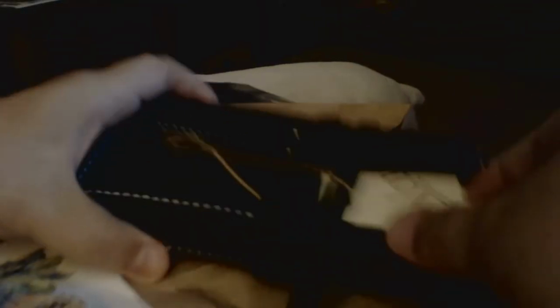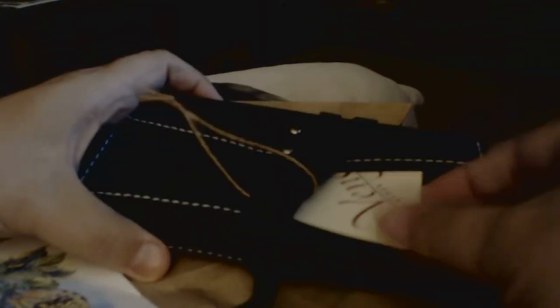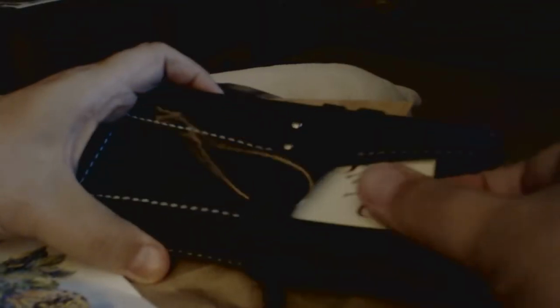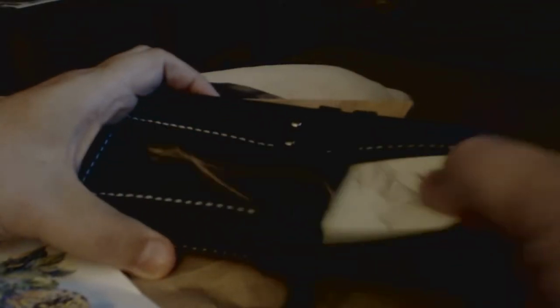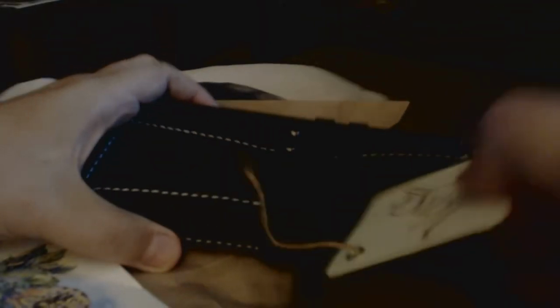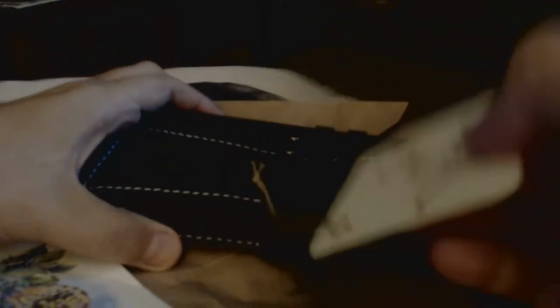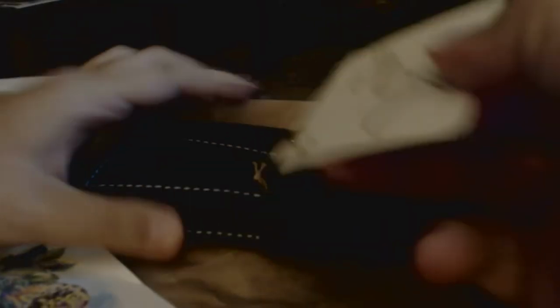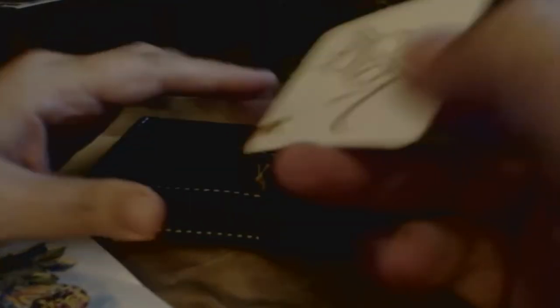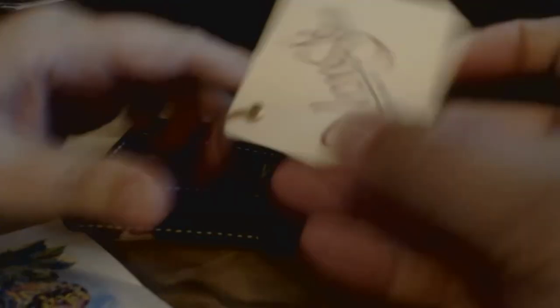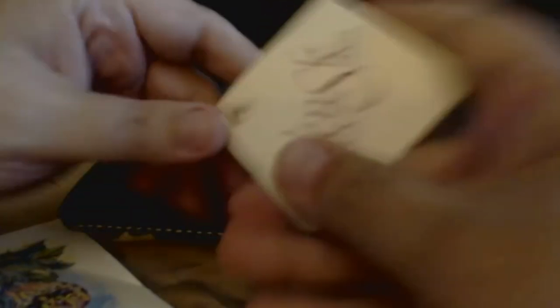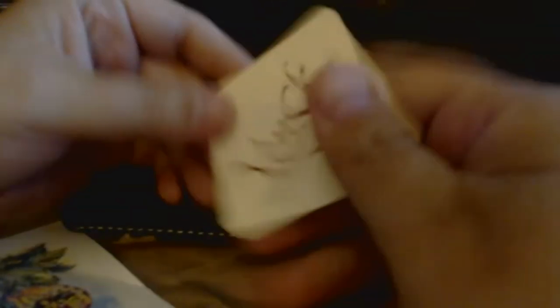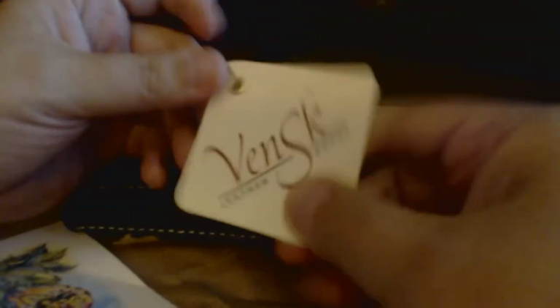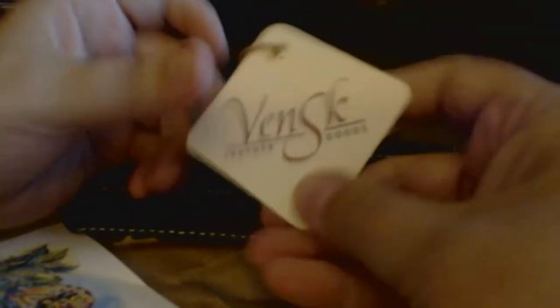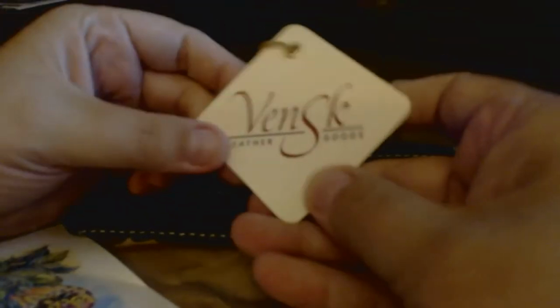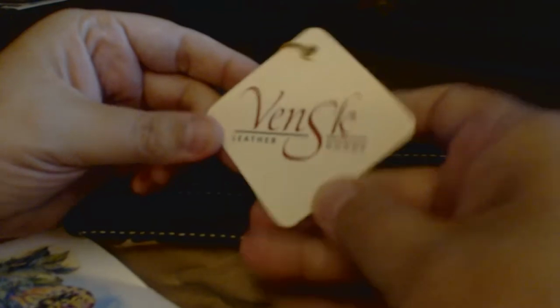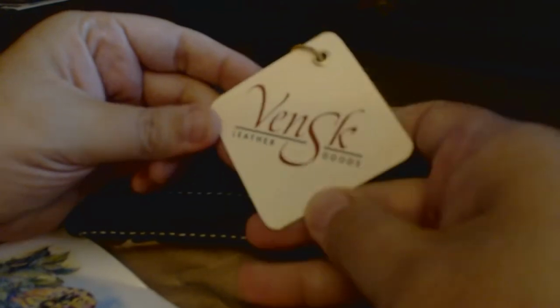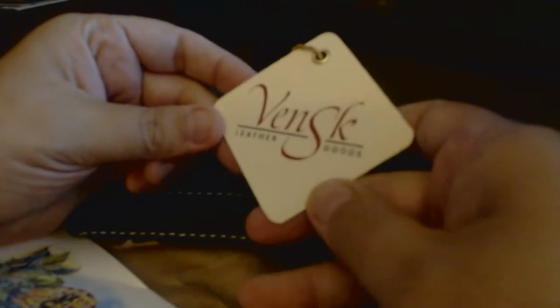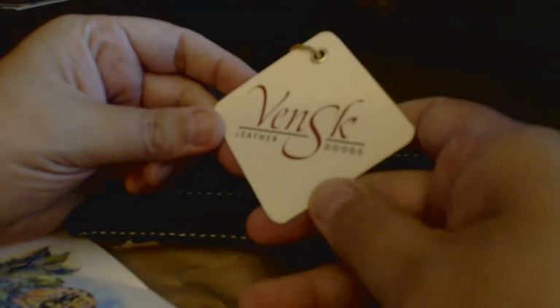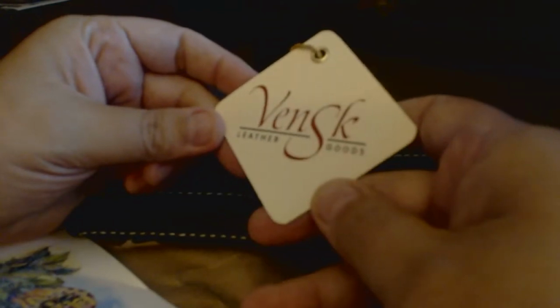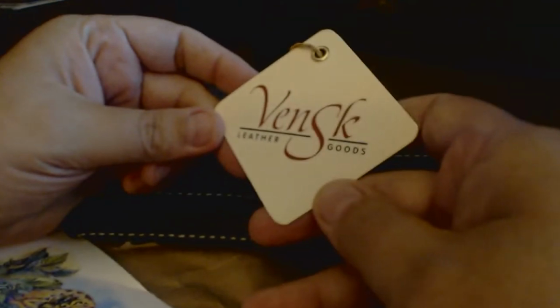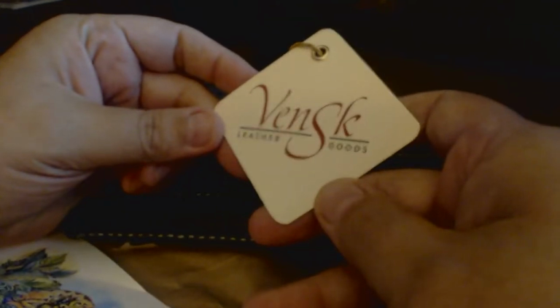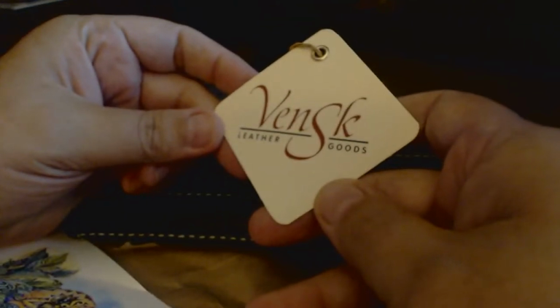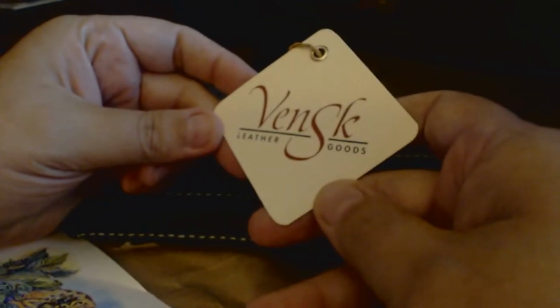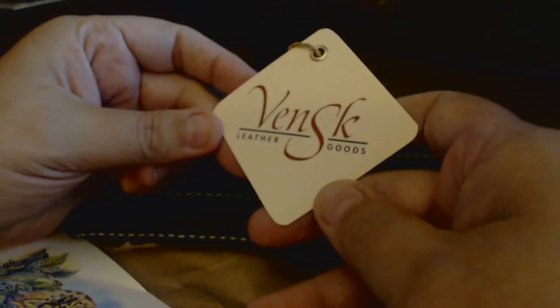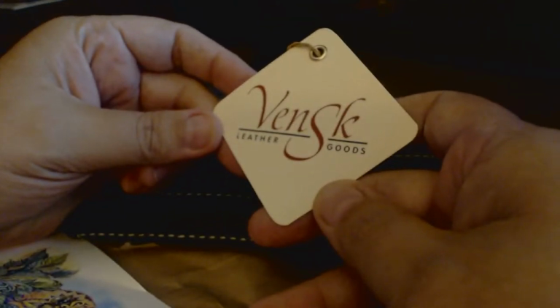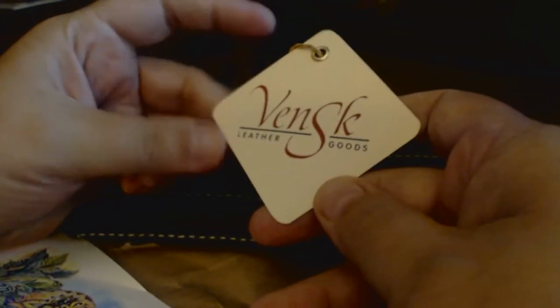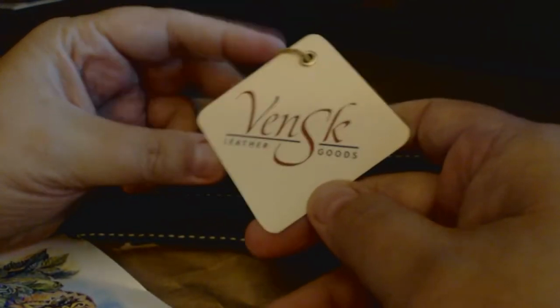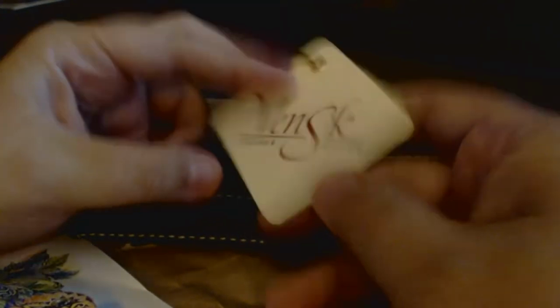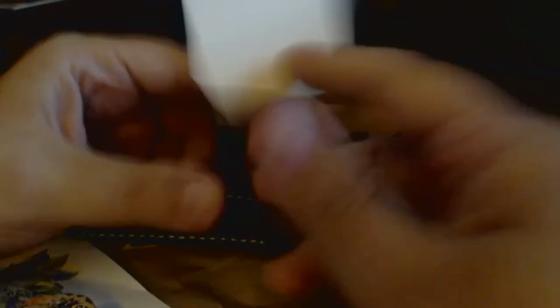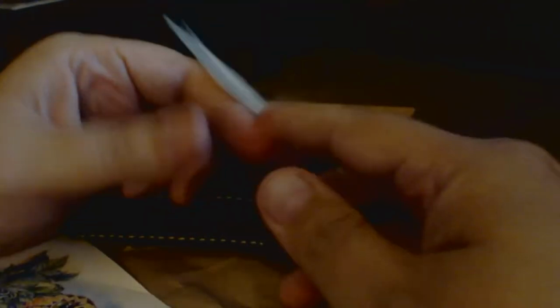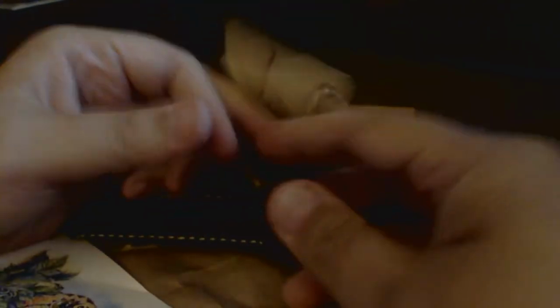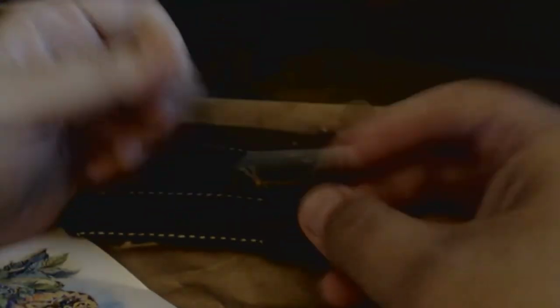And again, as I said, the shop — Vensk Leather on Etsy.